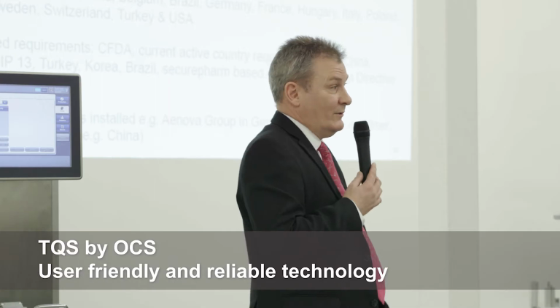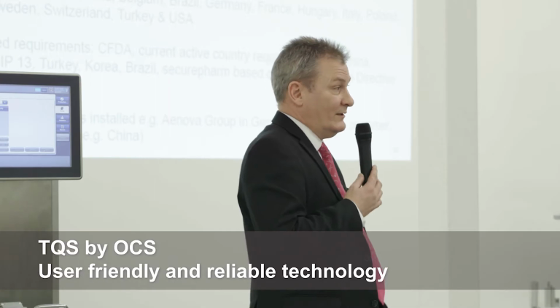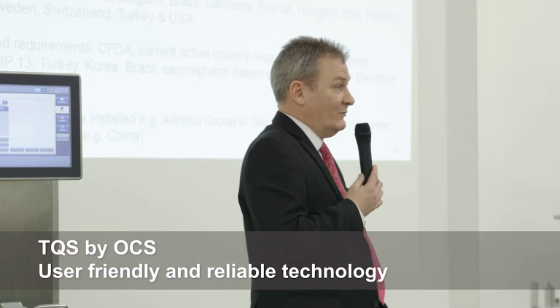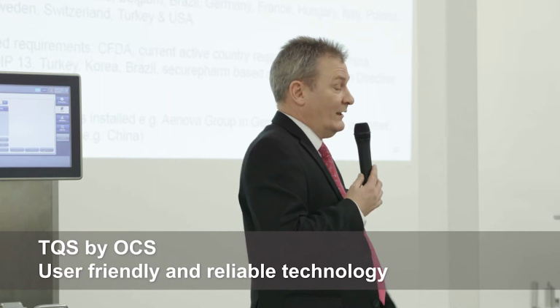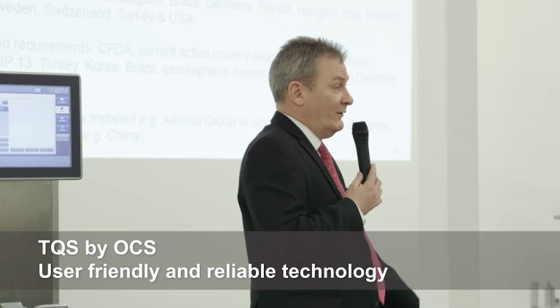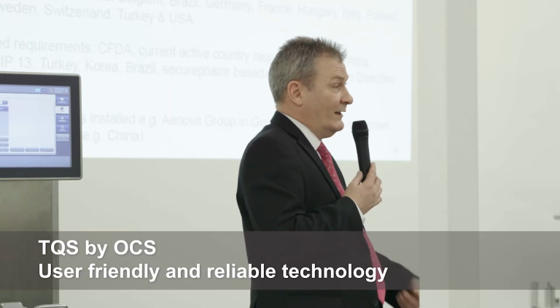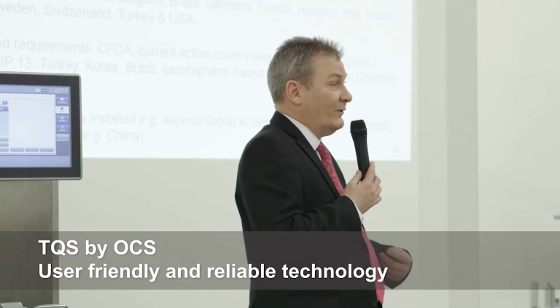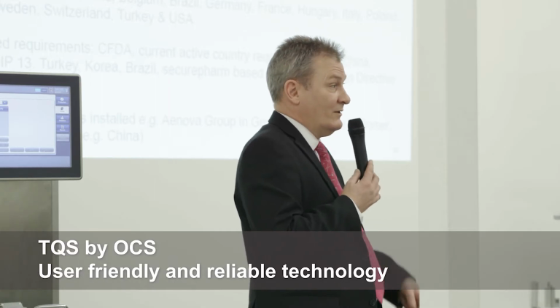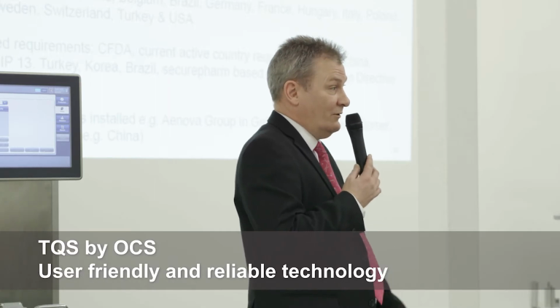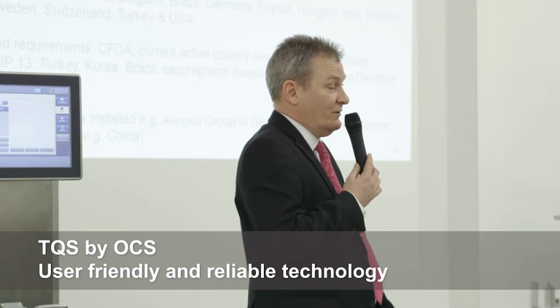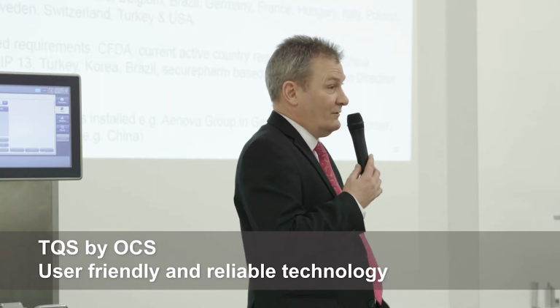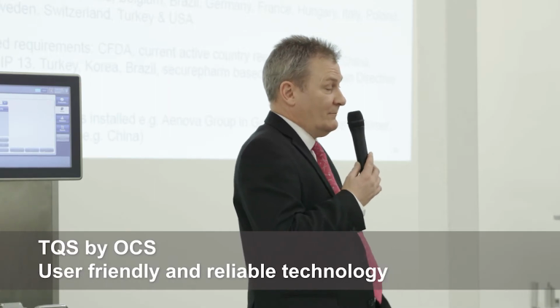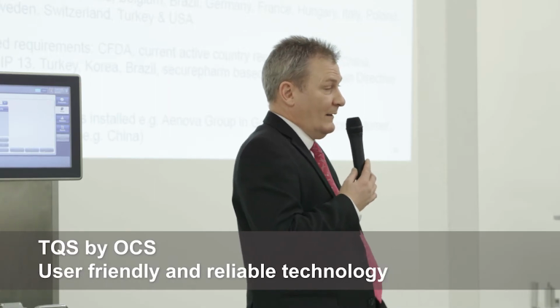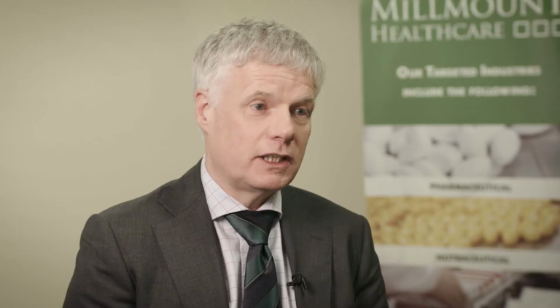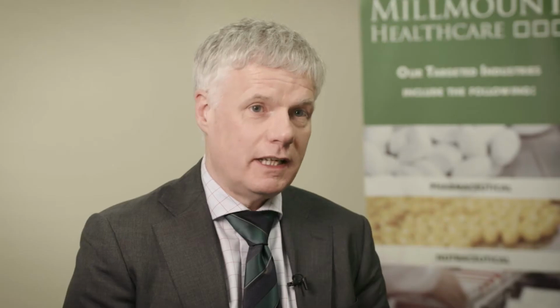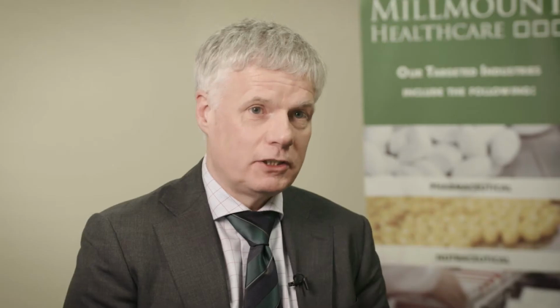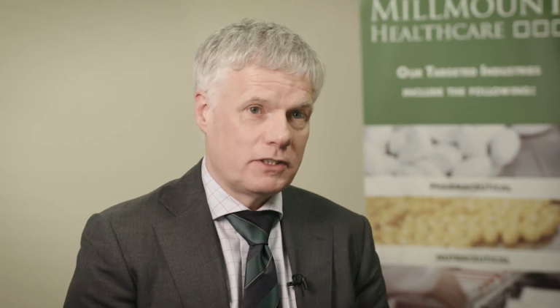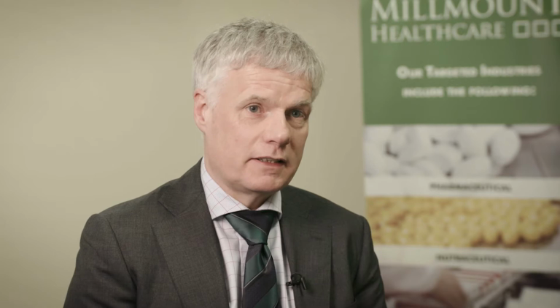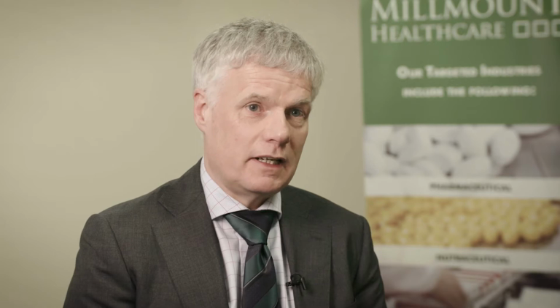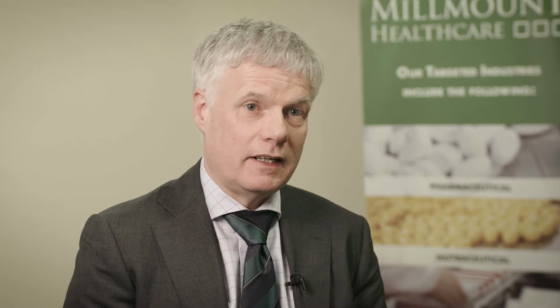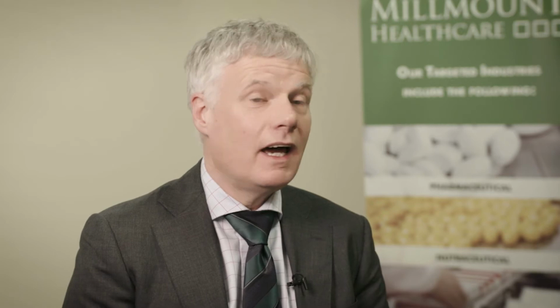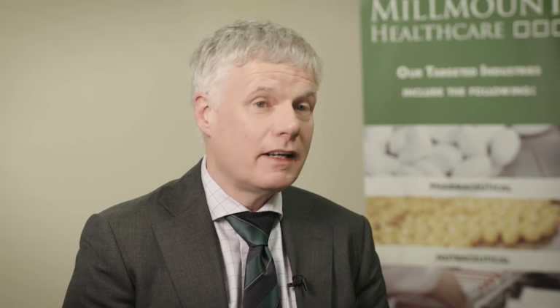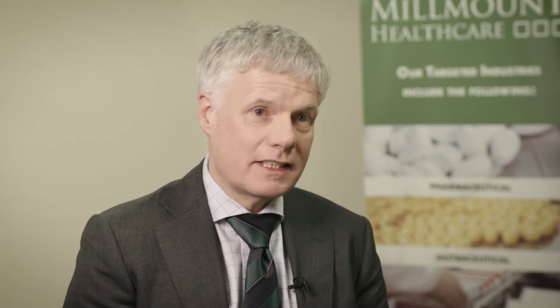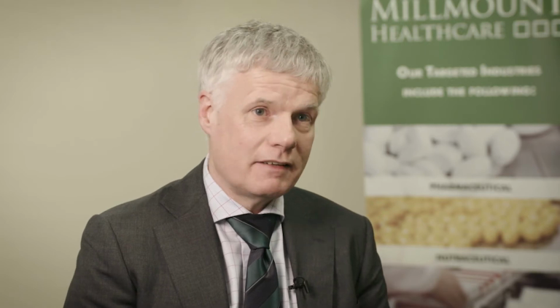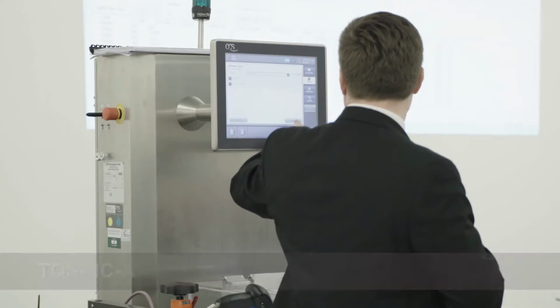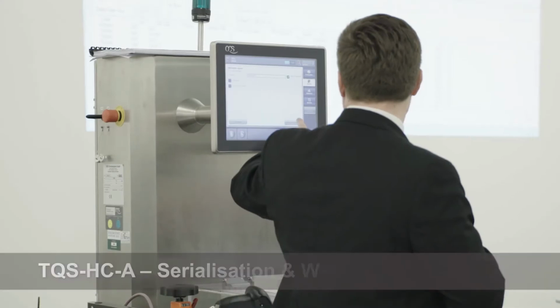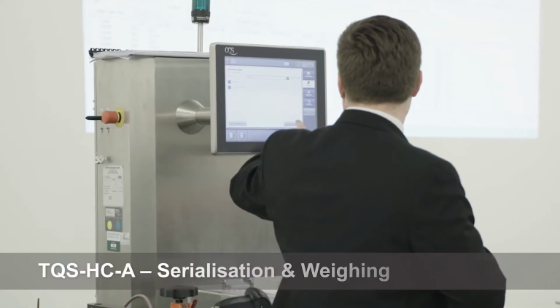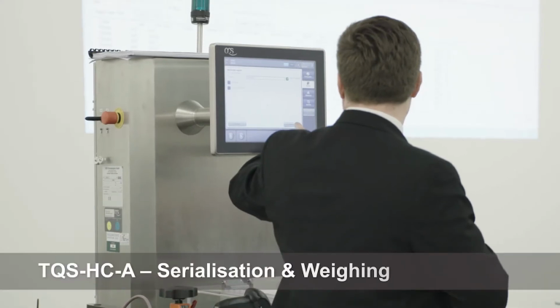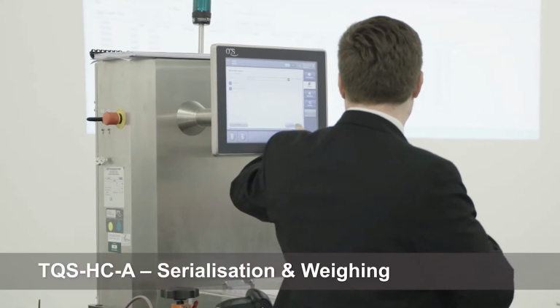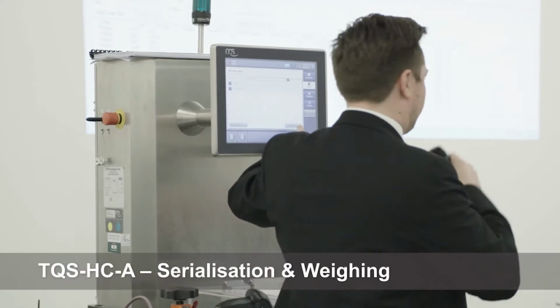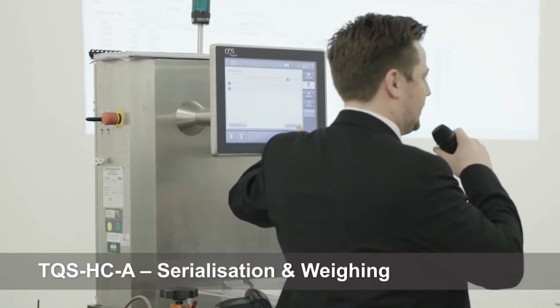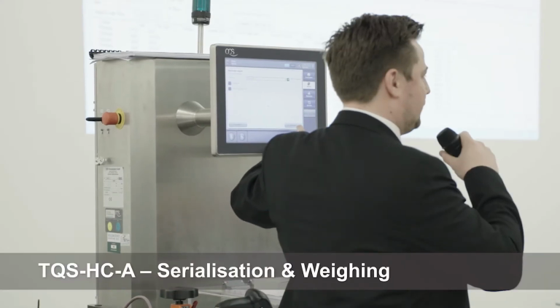We've bought the technology, we've validated the technology, introduced it onto the line and it hasn't given us any problems from there on in.